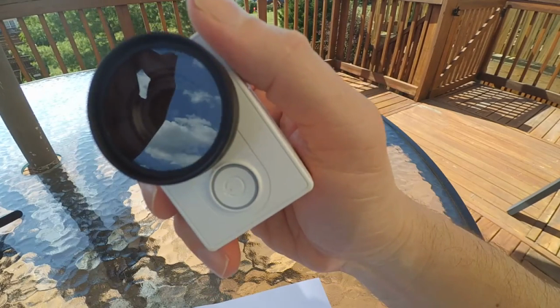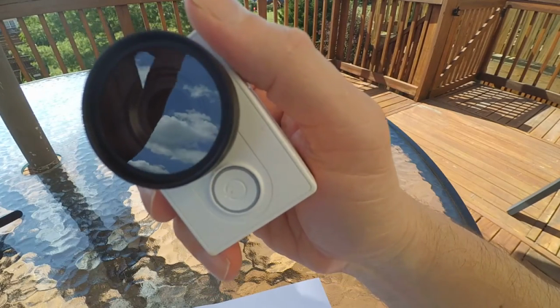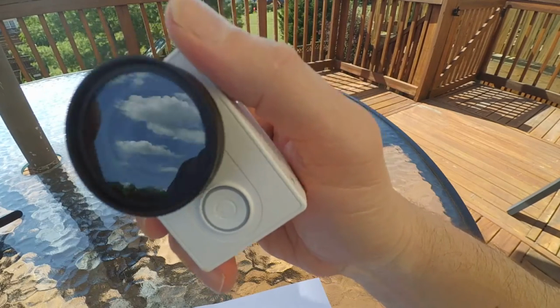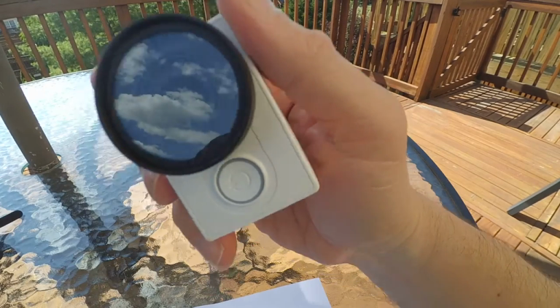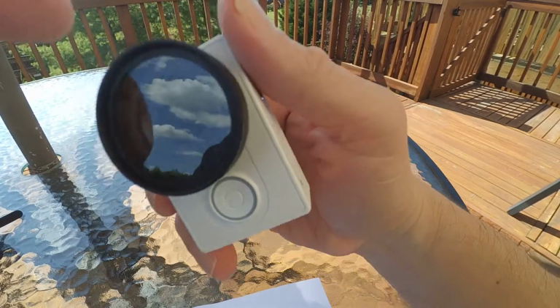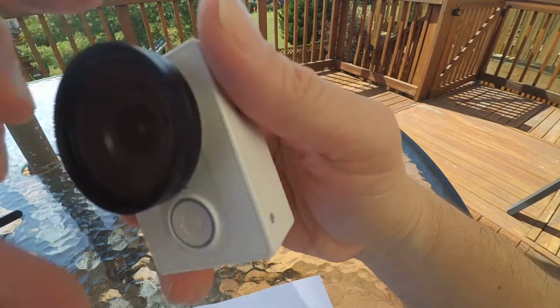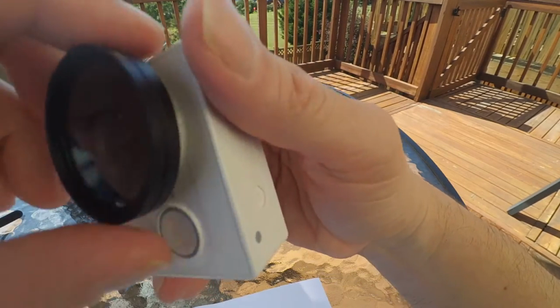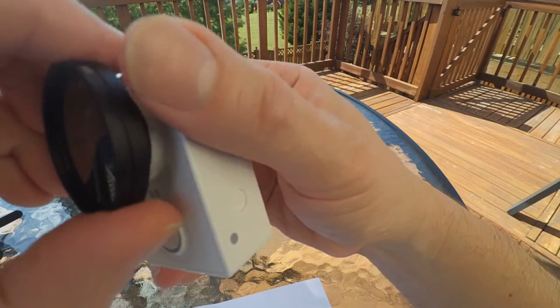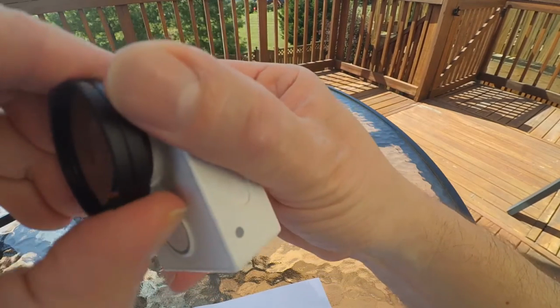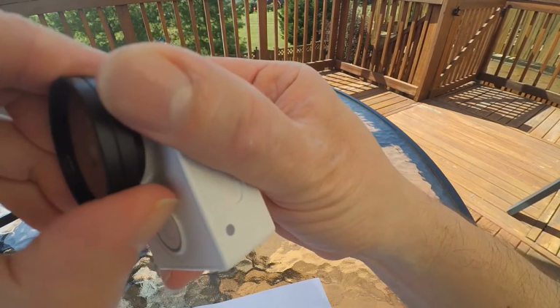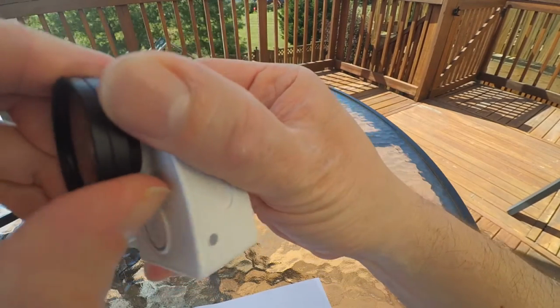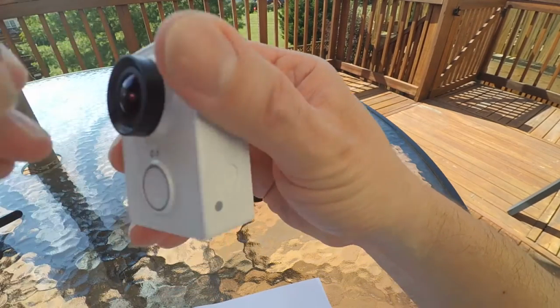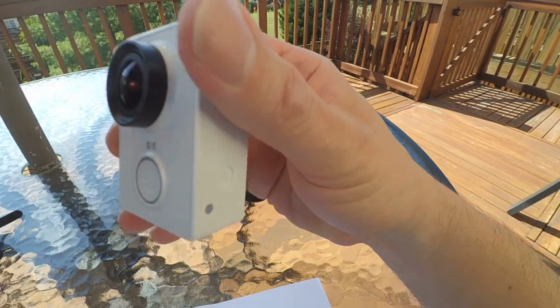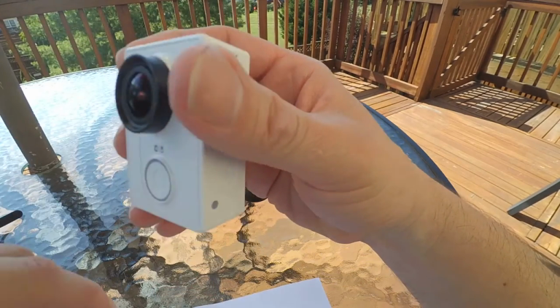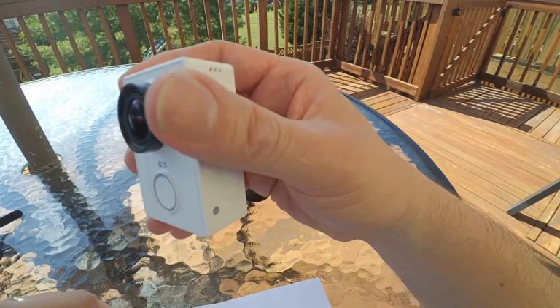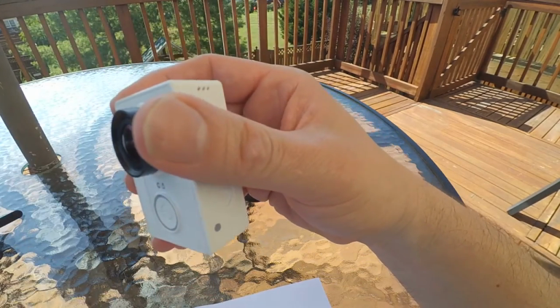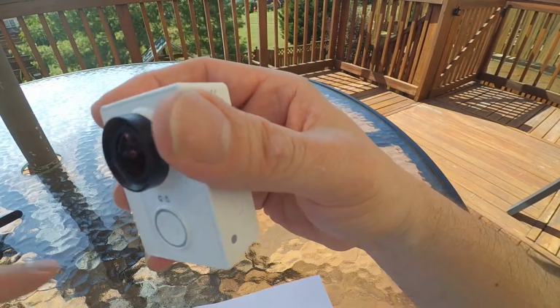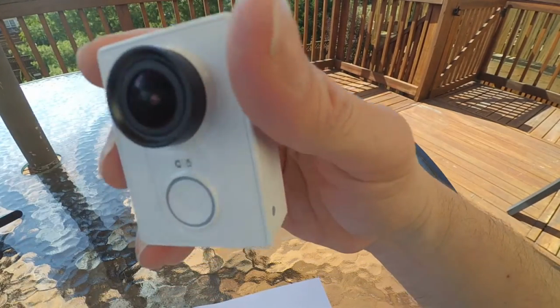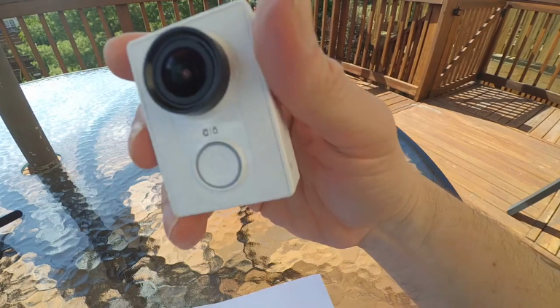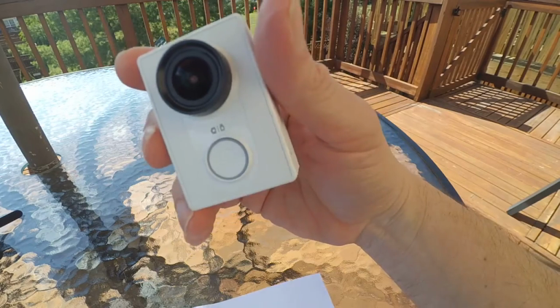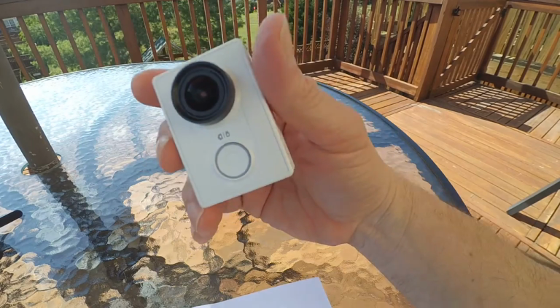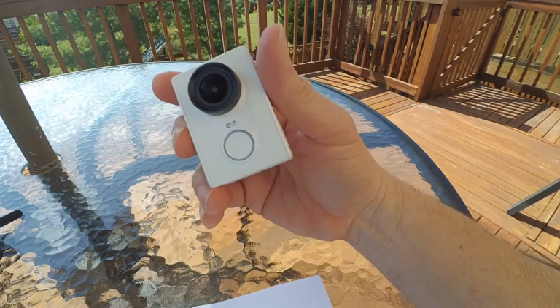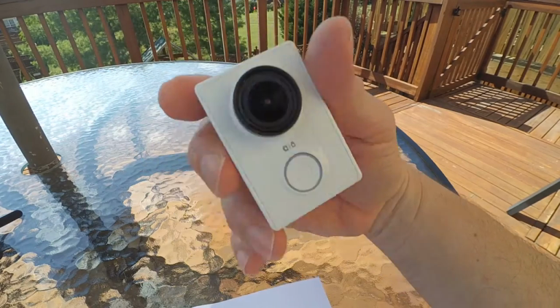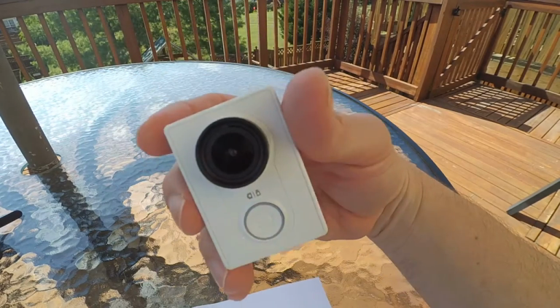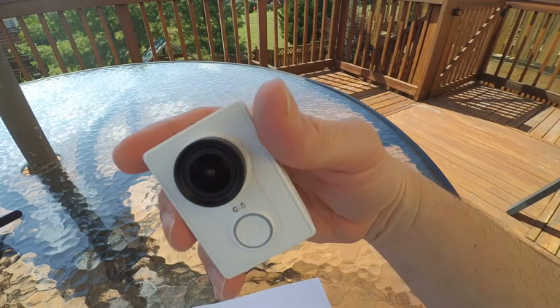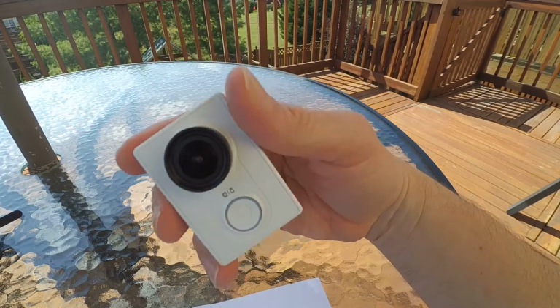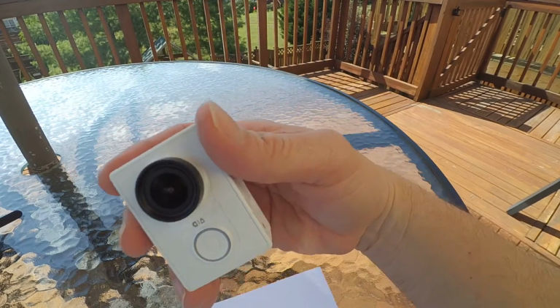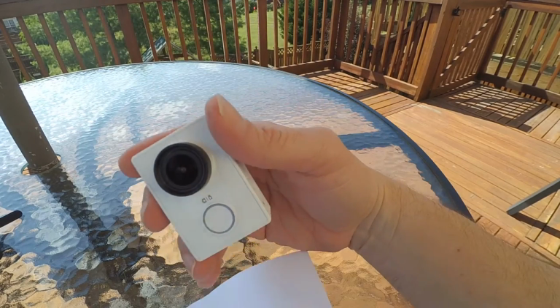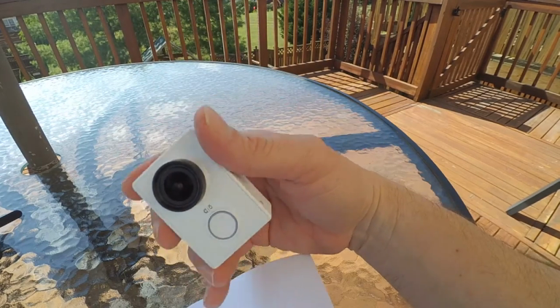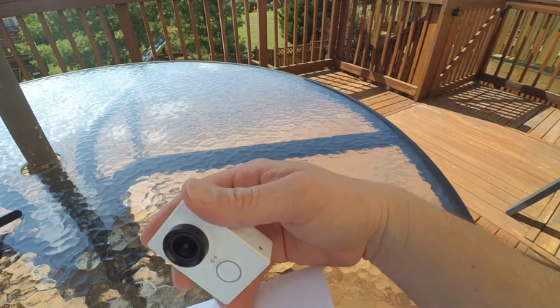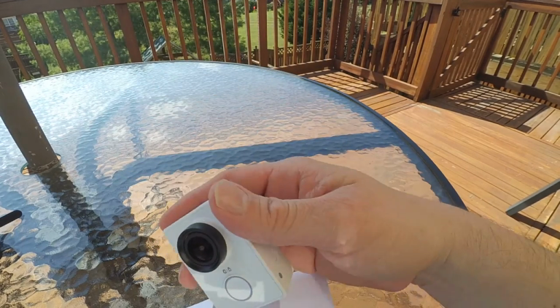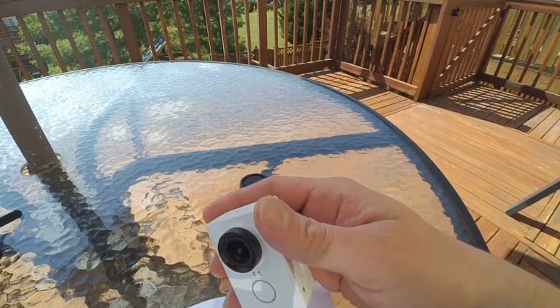By the way, that's the same problem regardless of whether you're using the GoPro or any of the other brands that are out there.